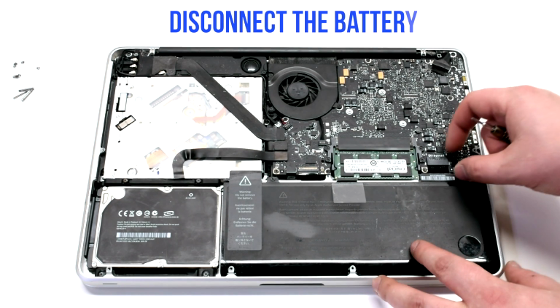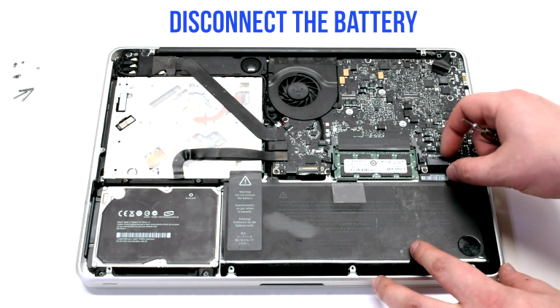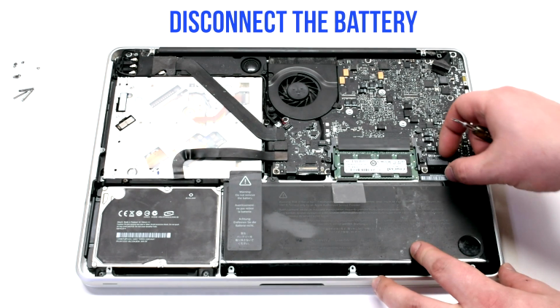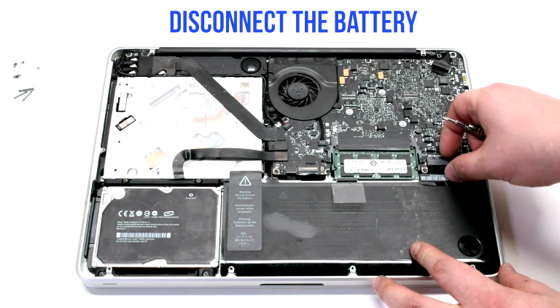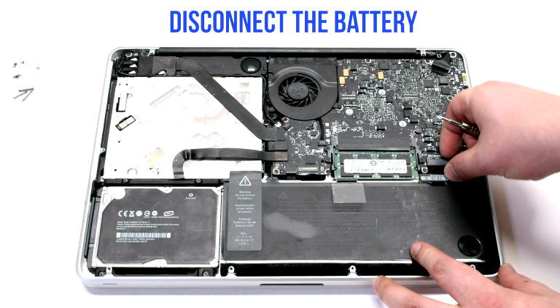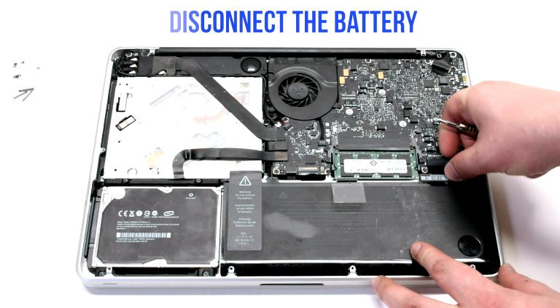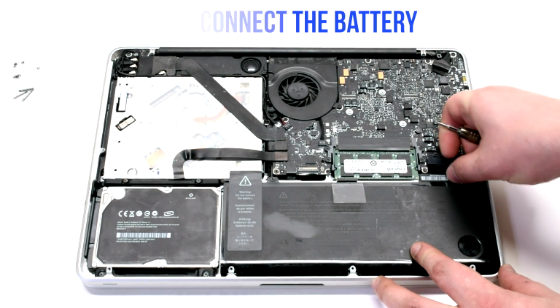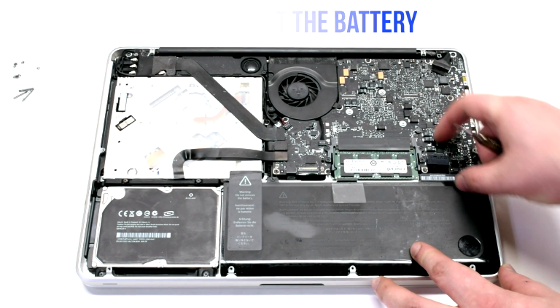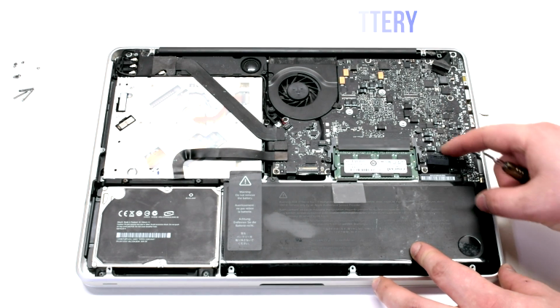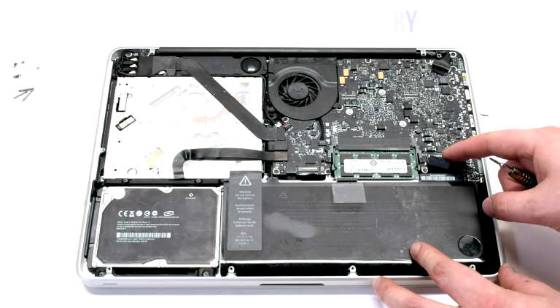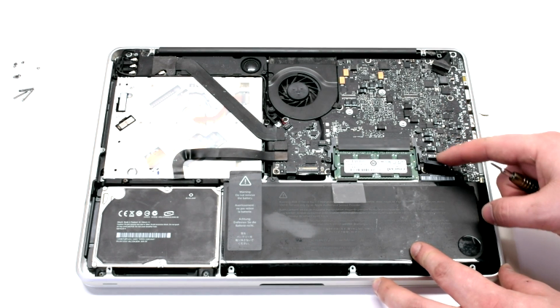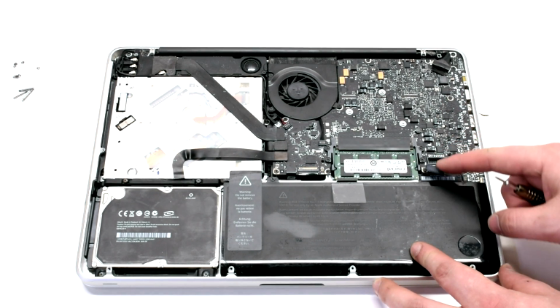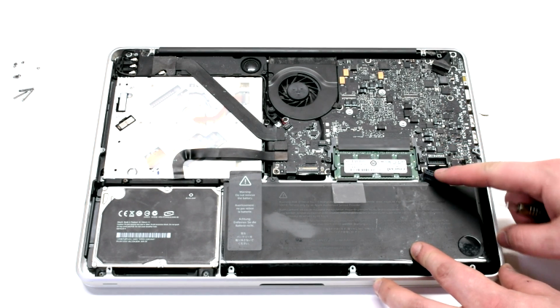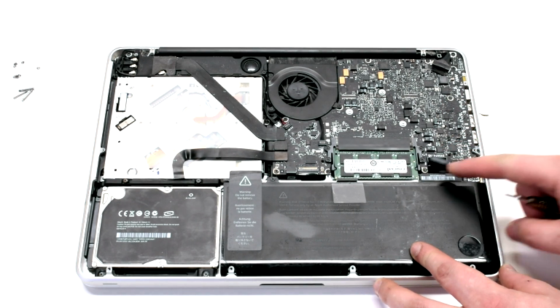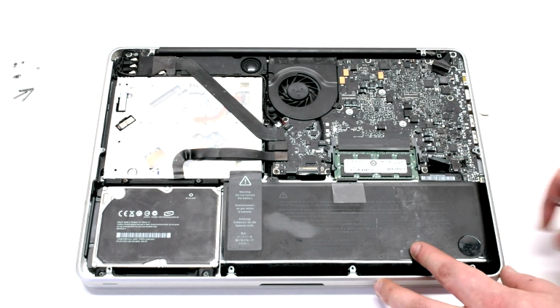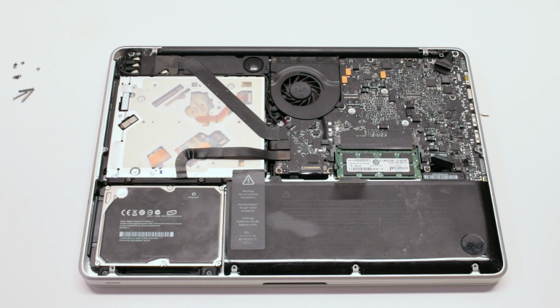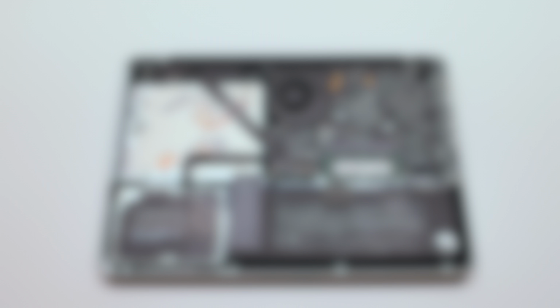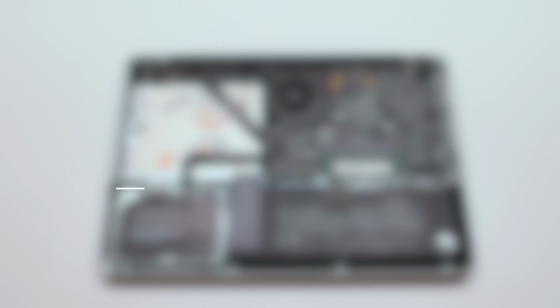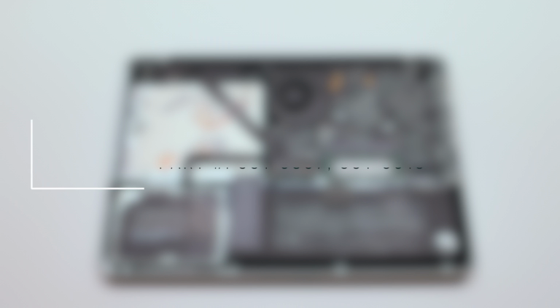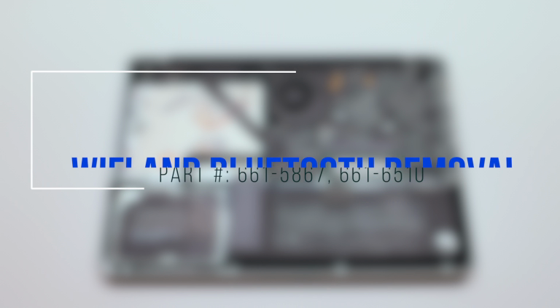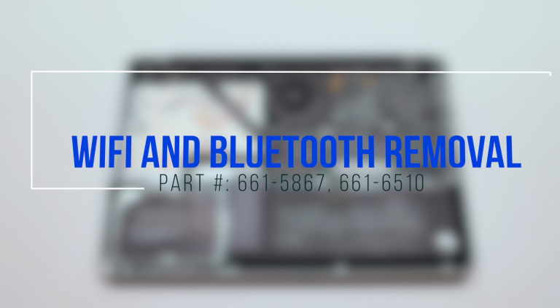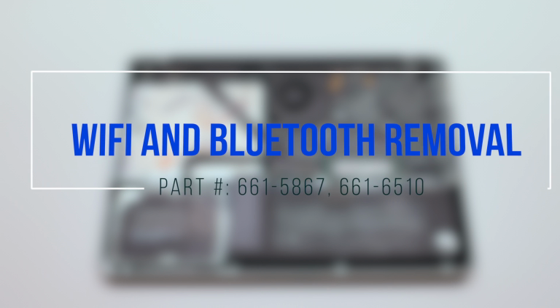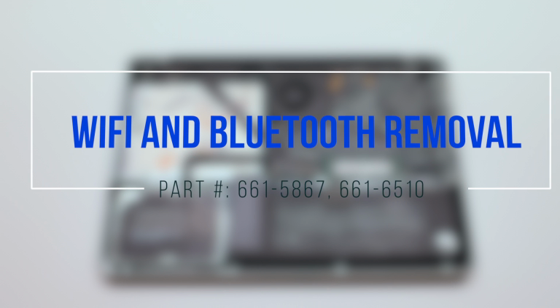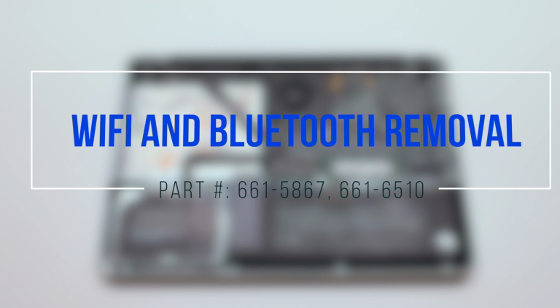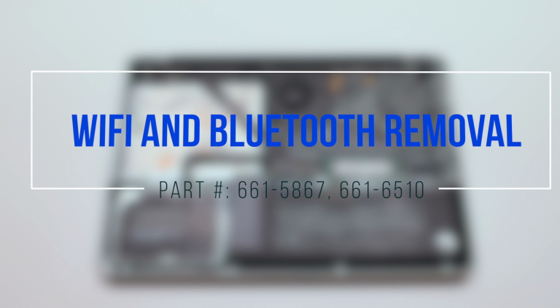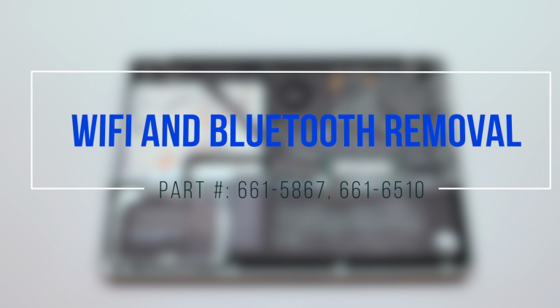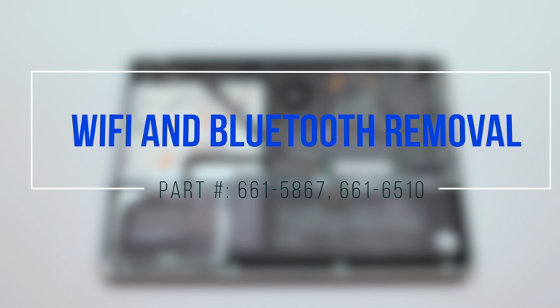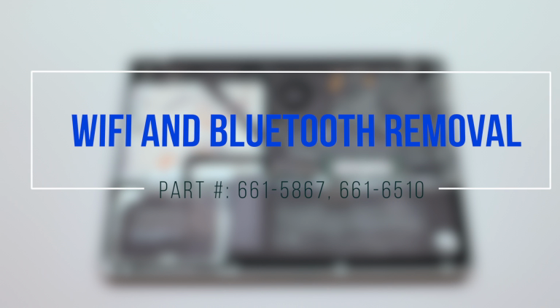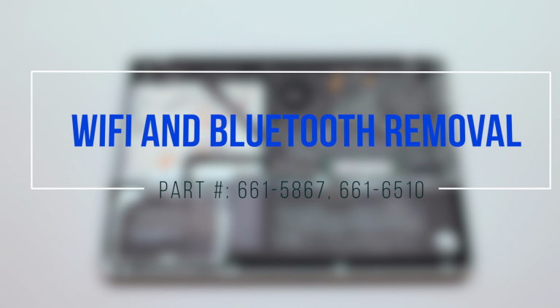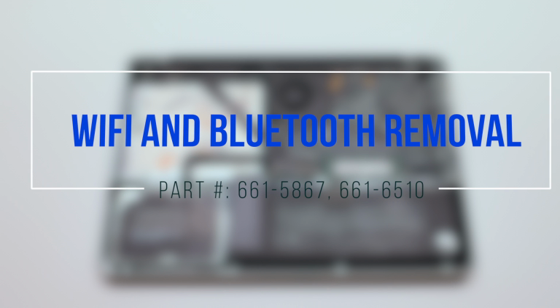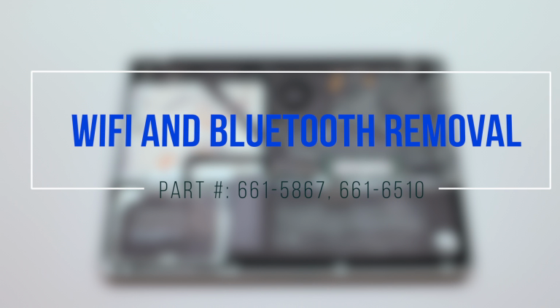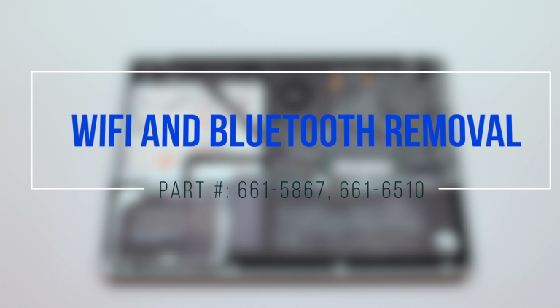Disconnect the battery before you begin. Wi-Fi and Bluetooth card removal.